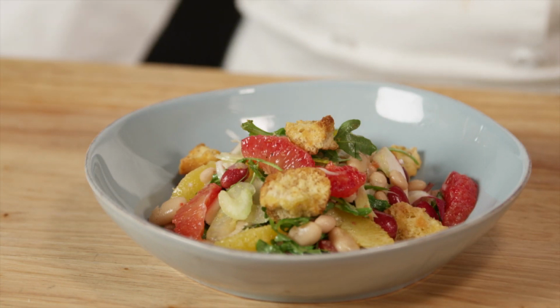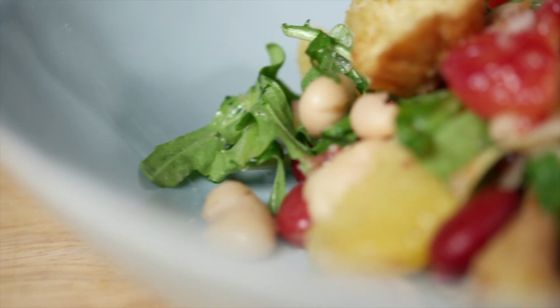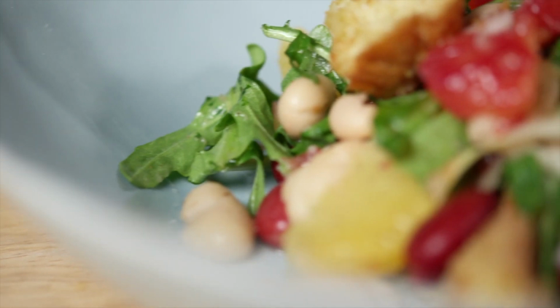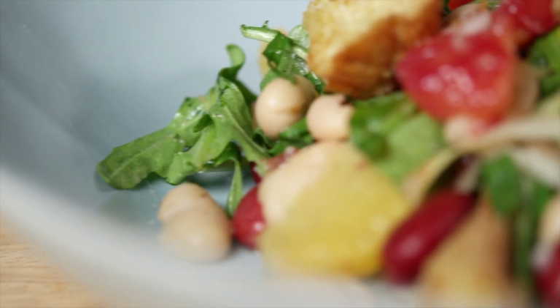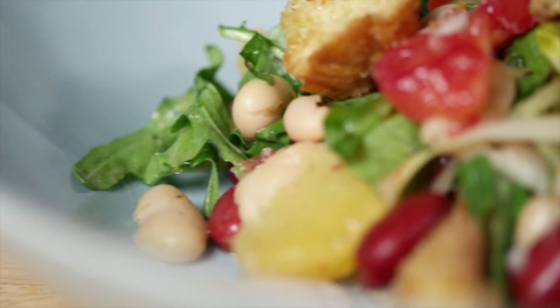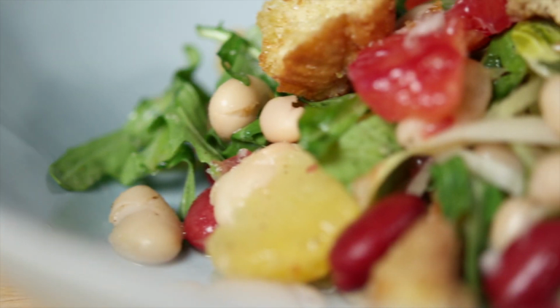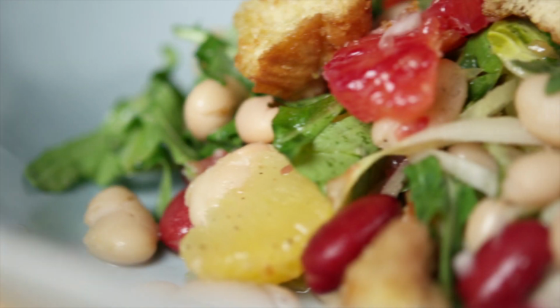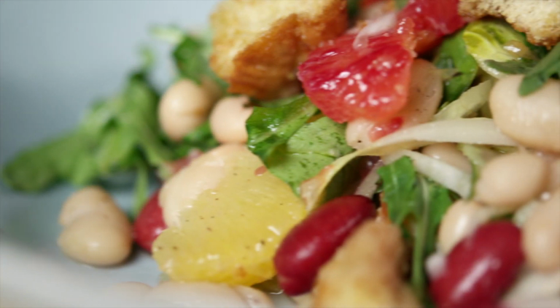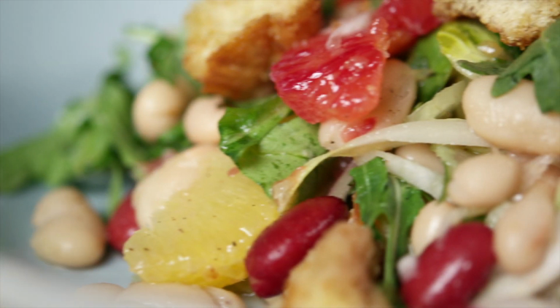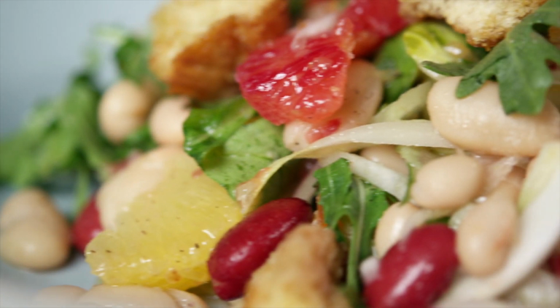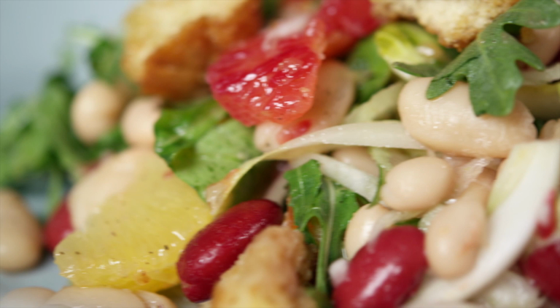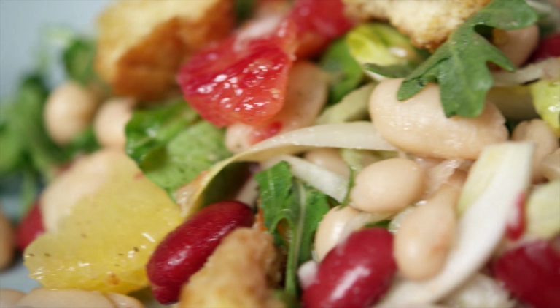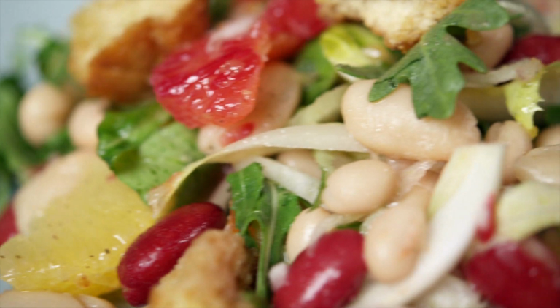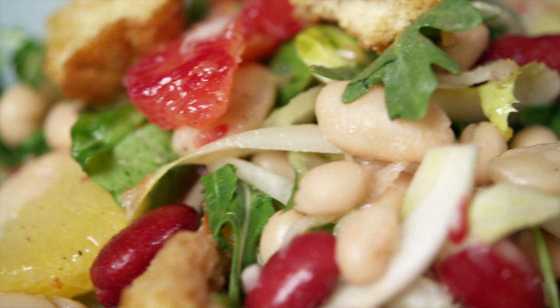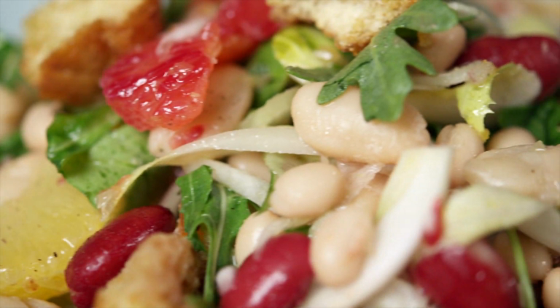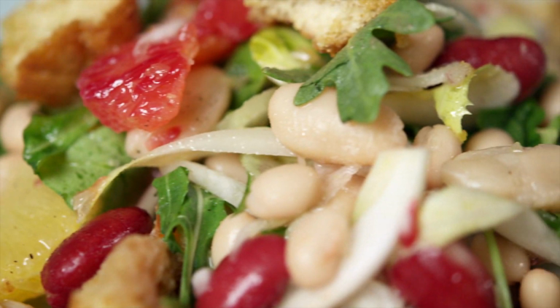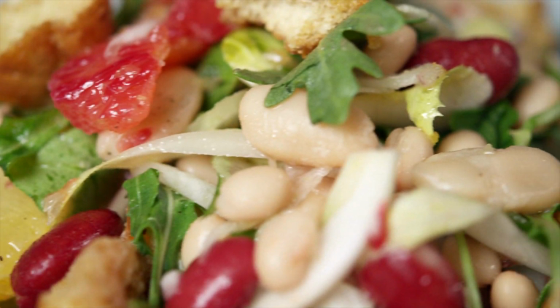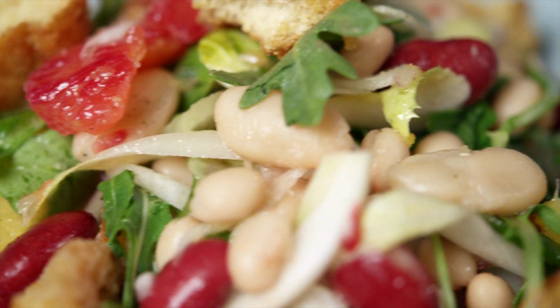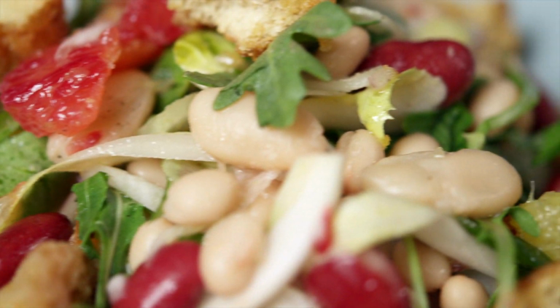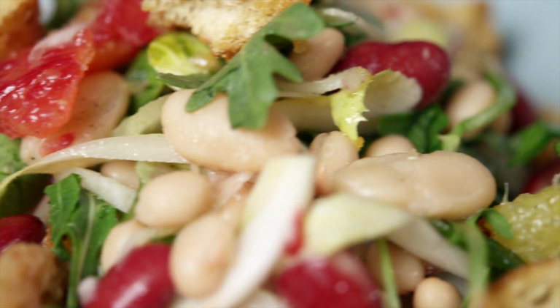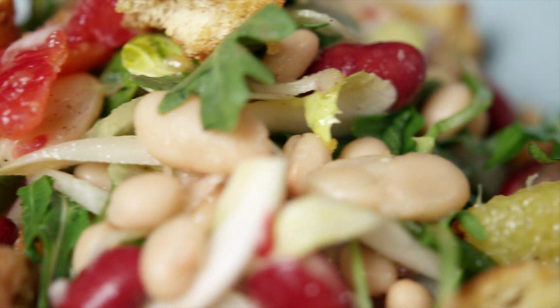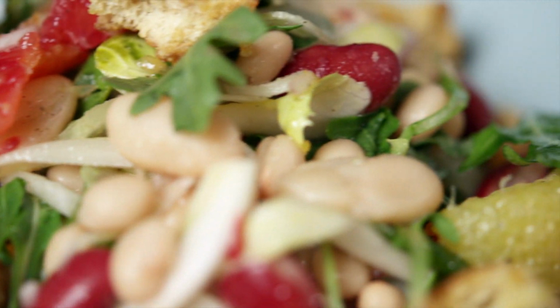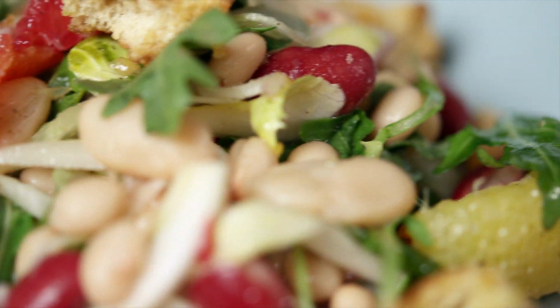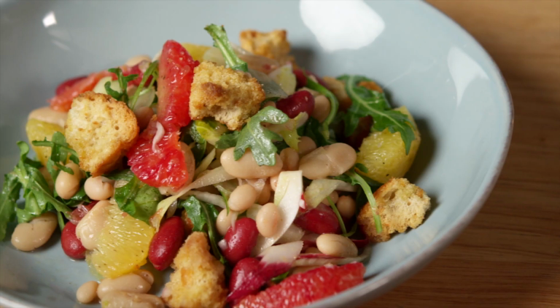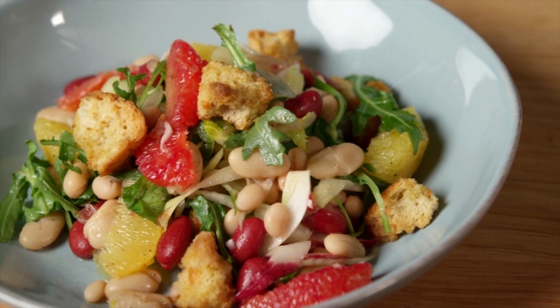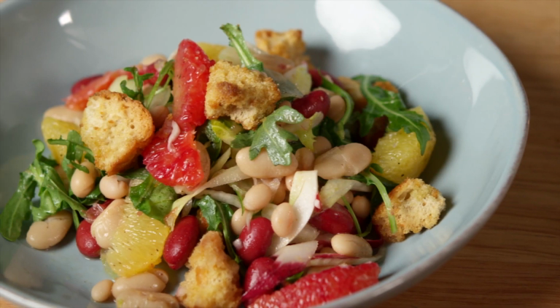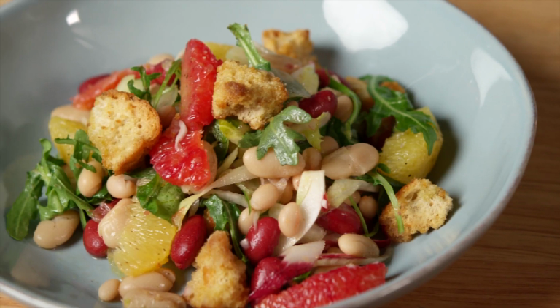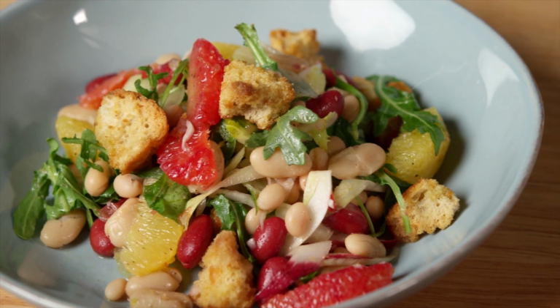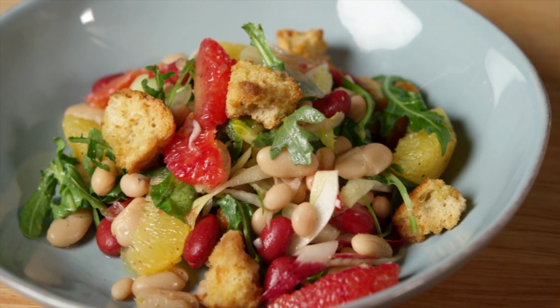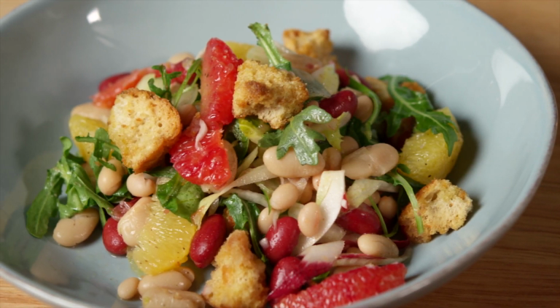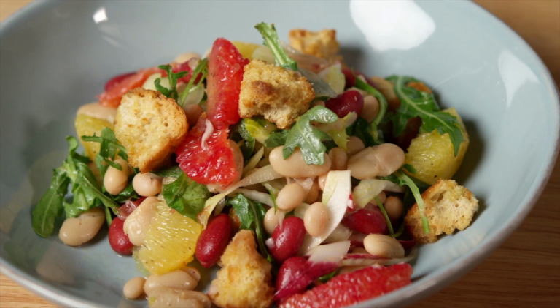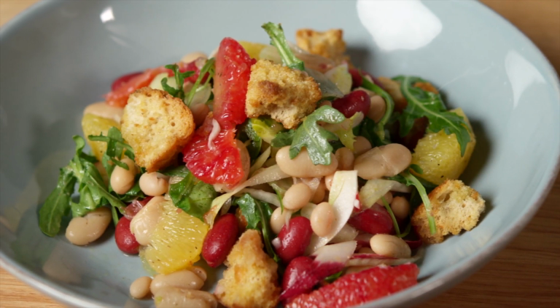The vivid colors, bright flavors, and healthy profile of the salad is sure to get you out of your winter funk.